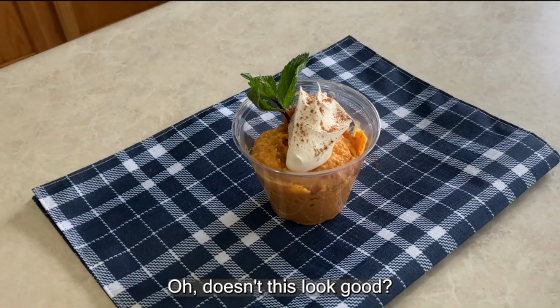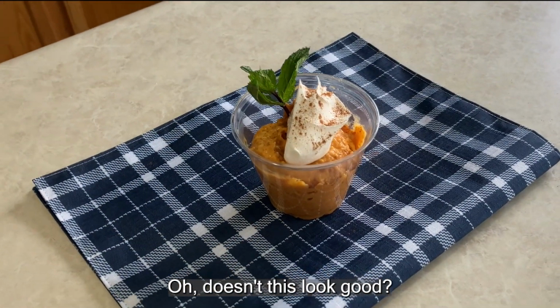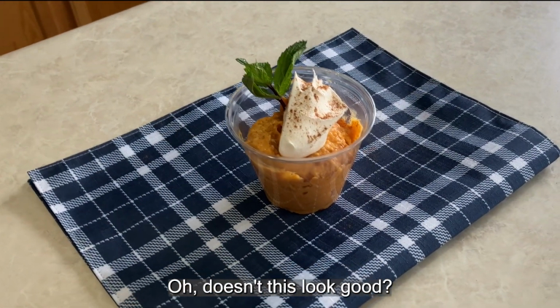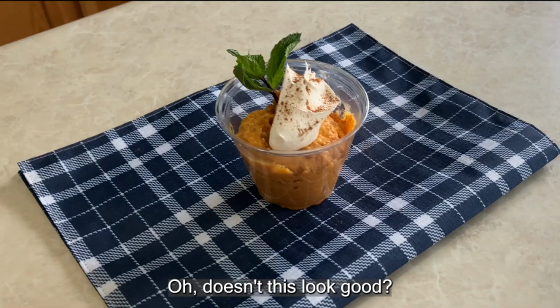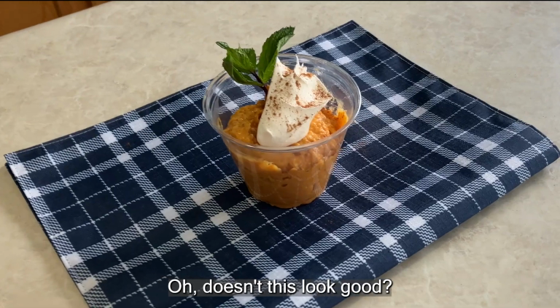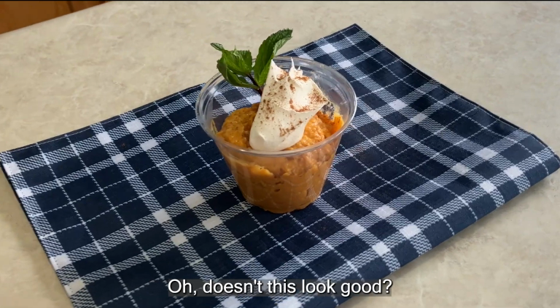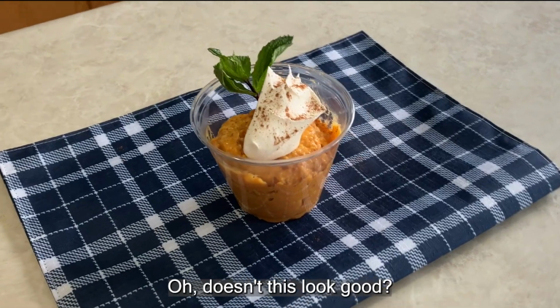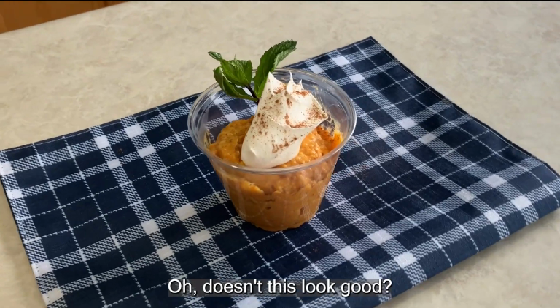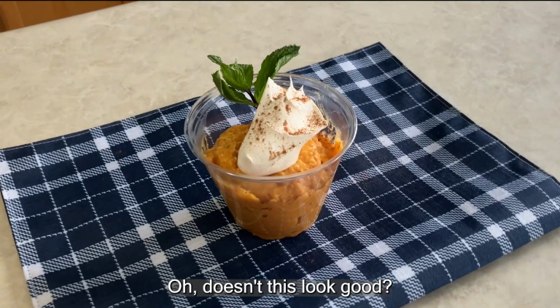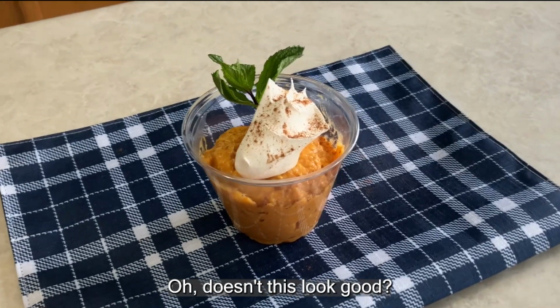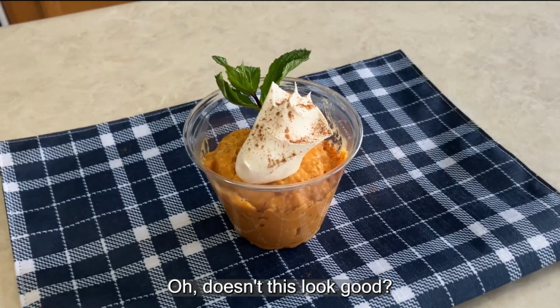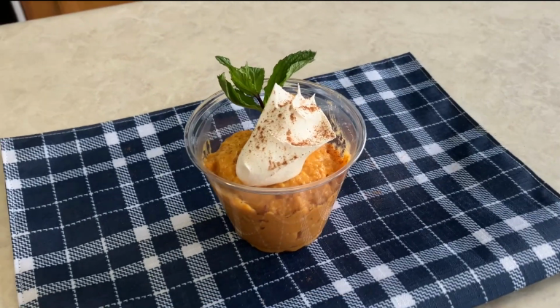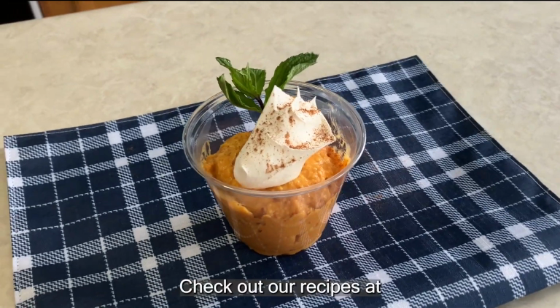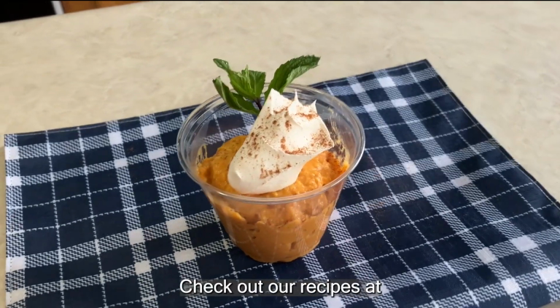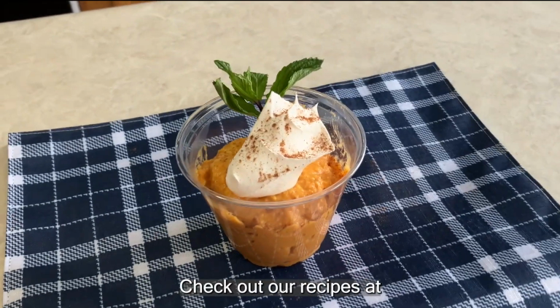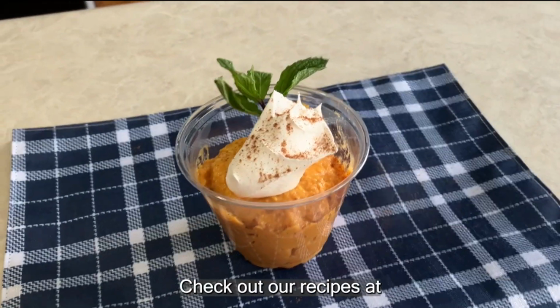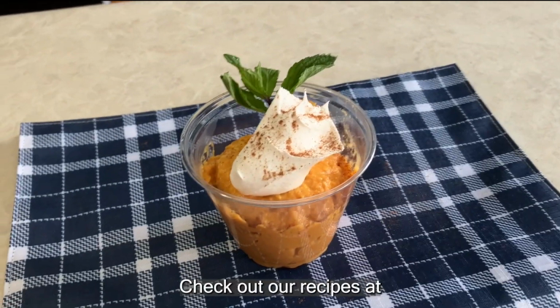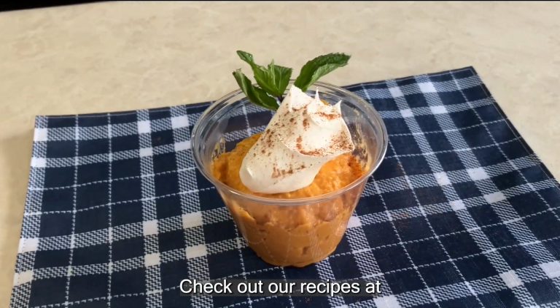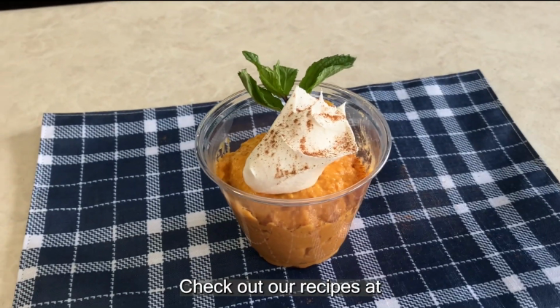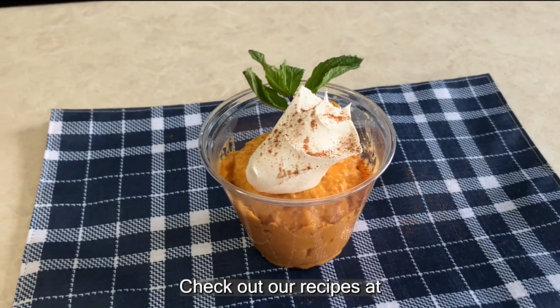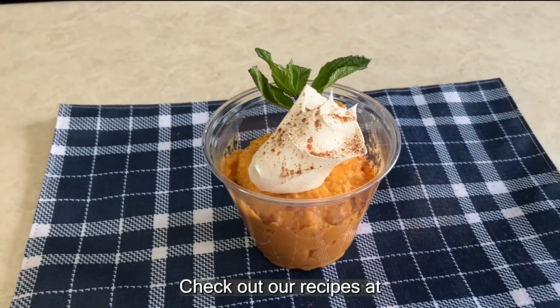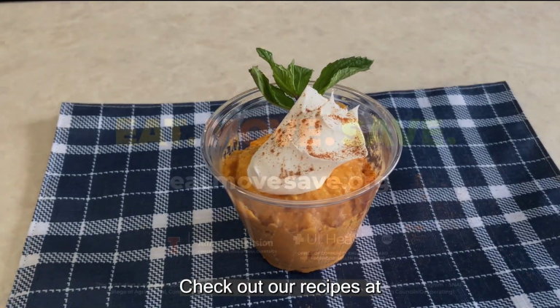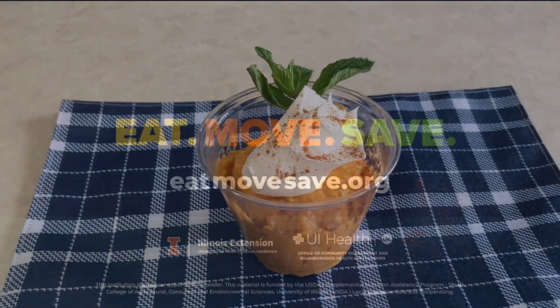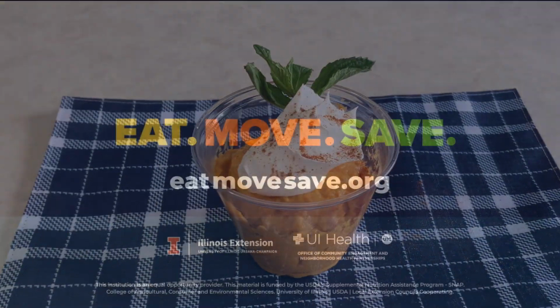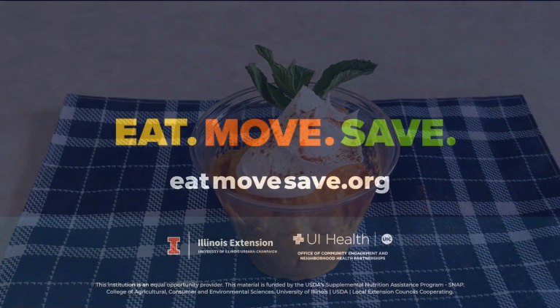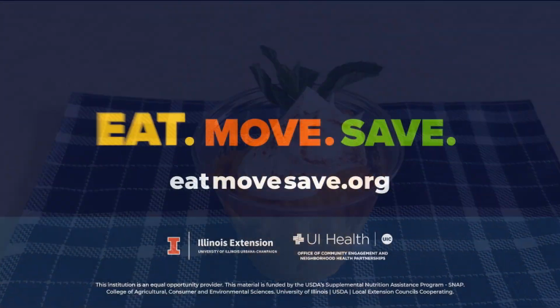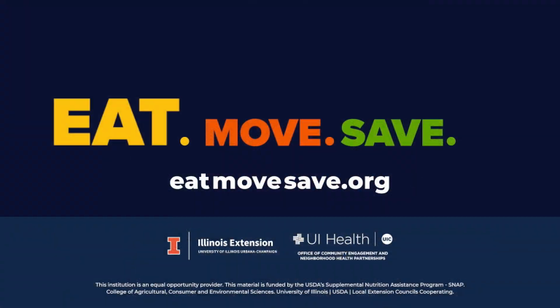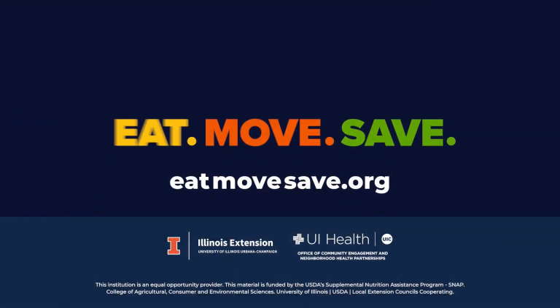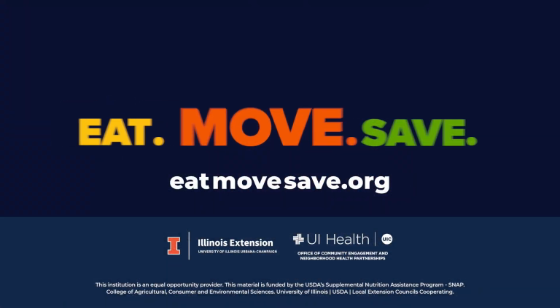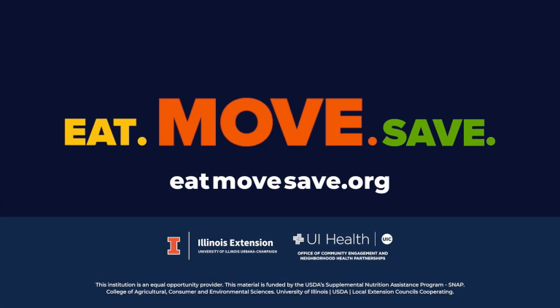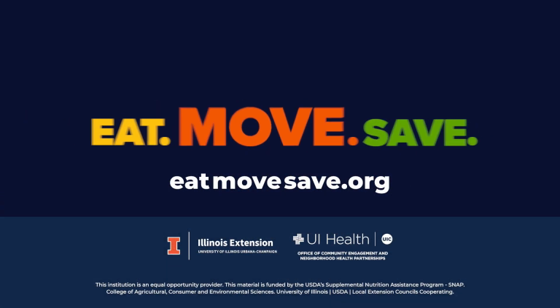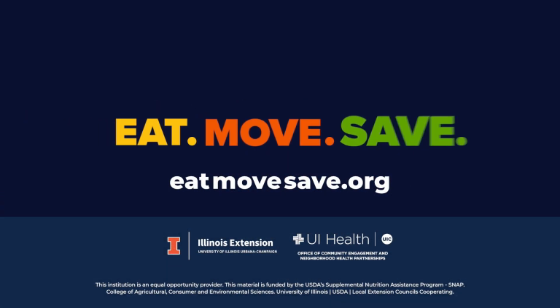Doesn't this look good? Check out our recipes at Eat, Move, Save.